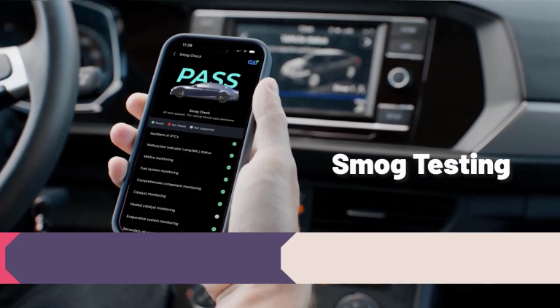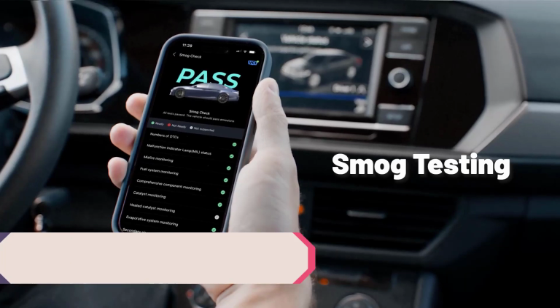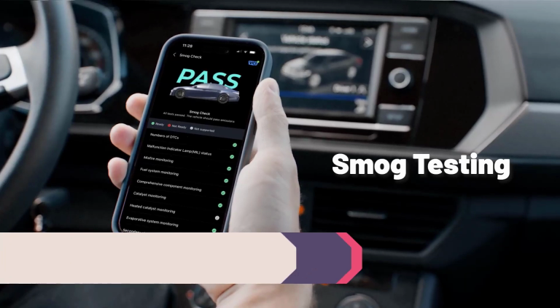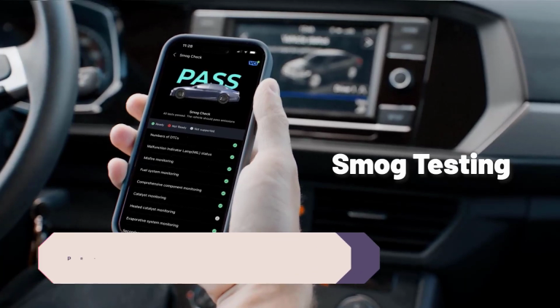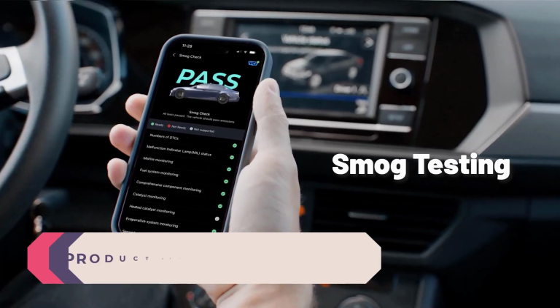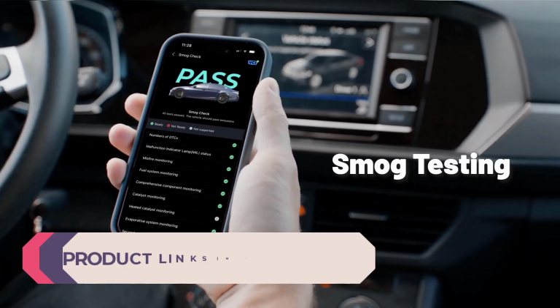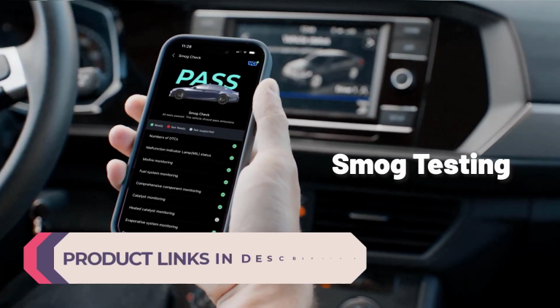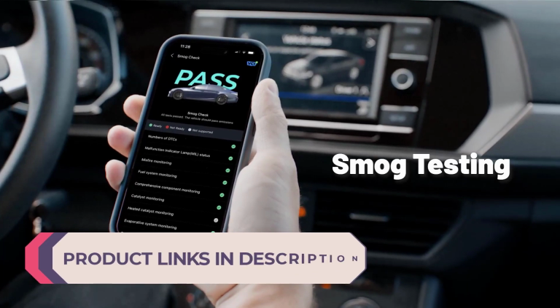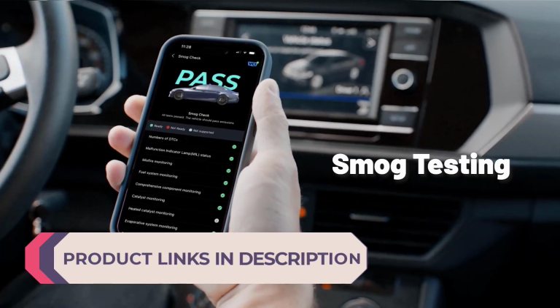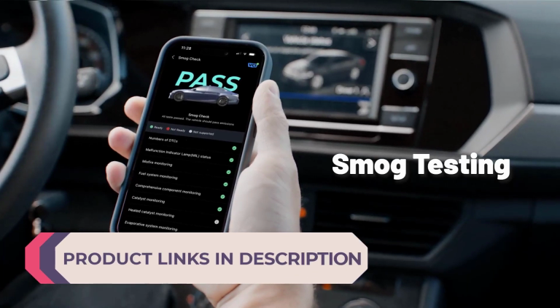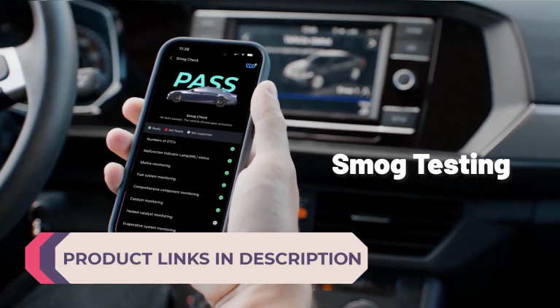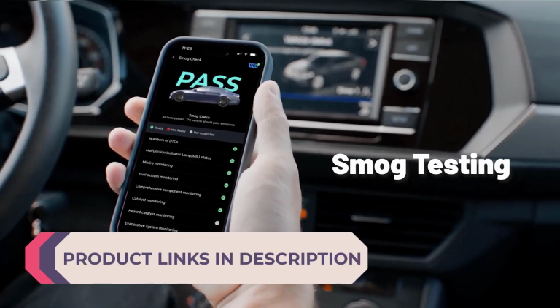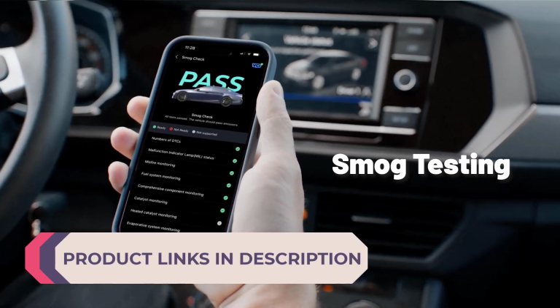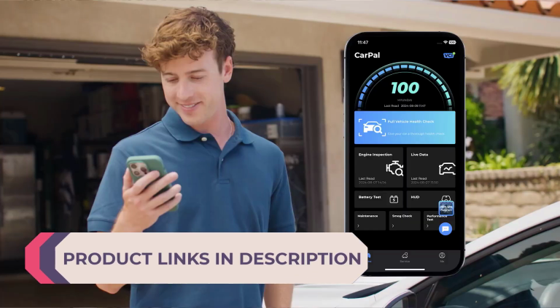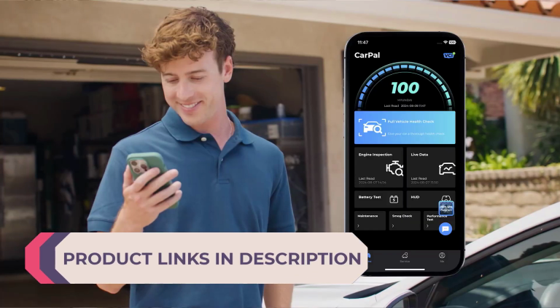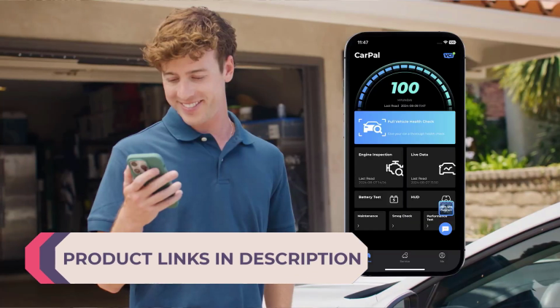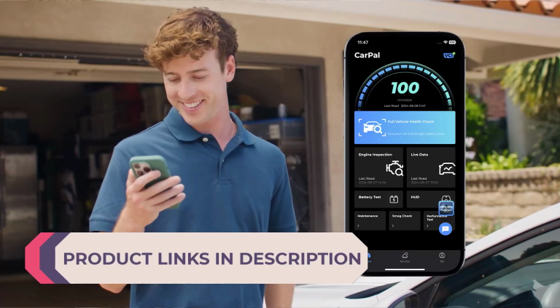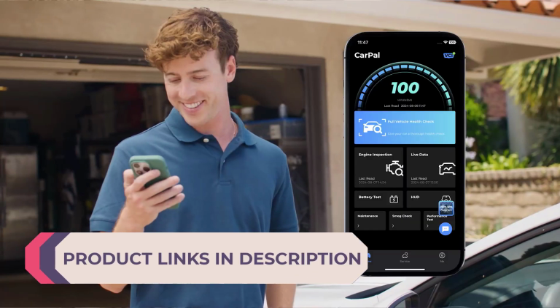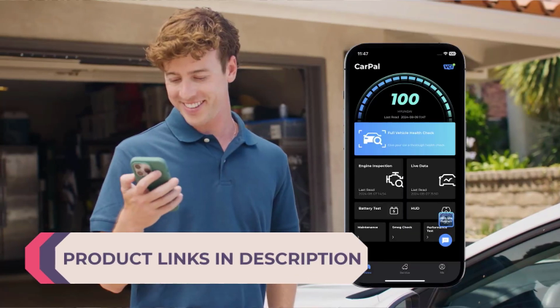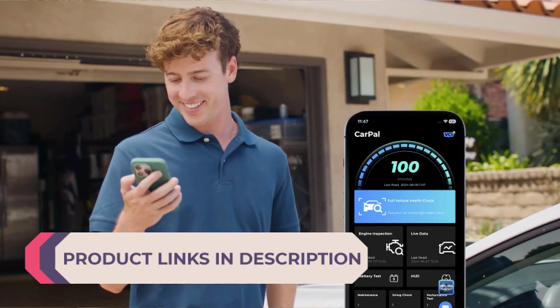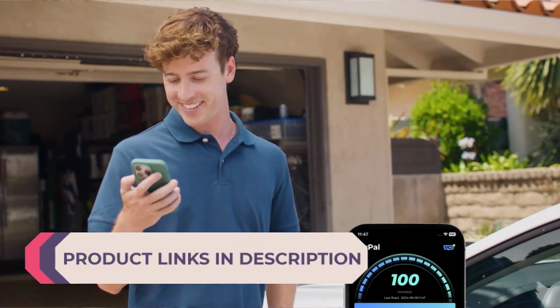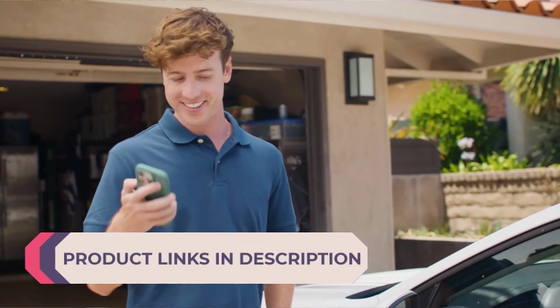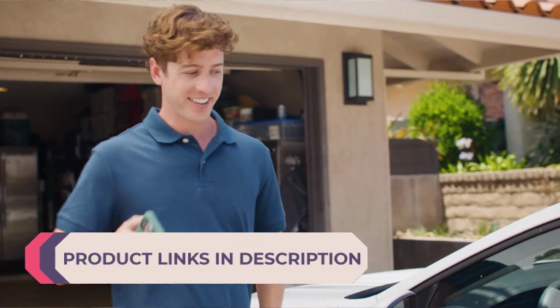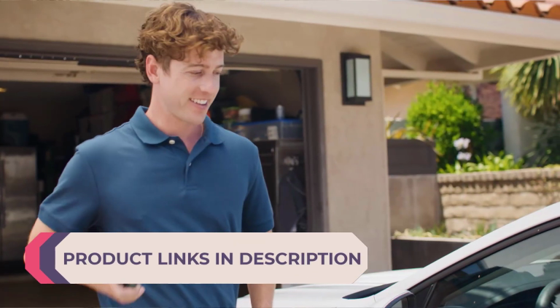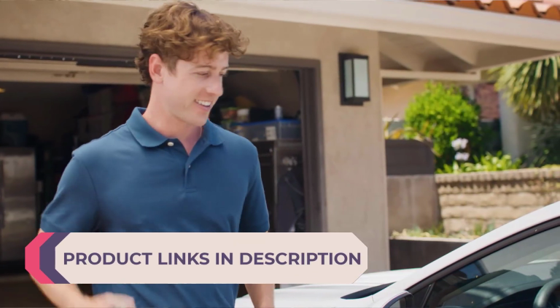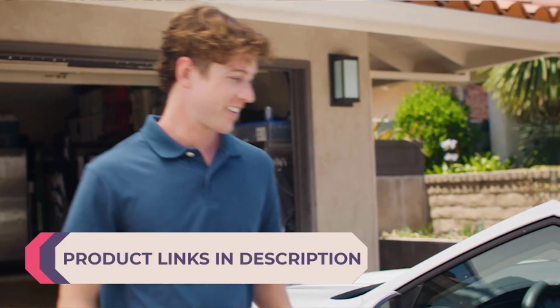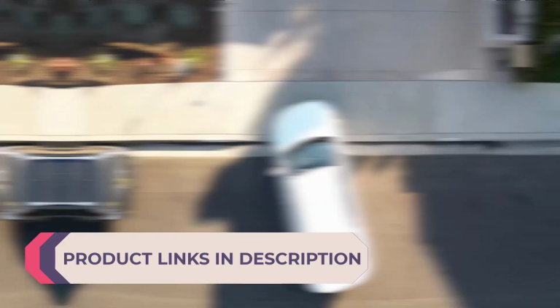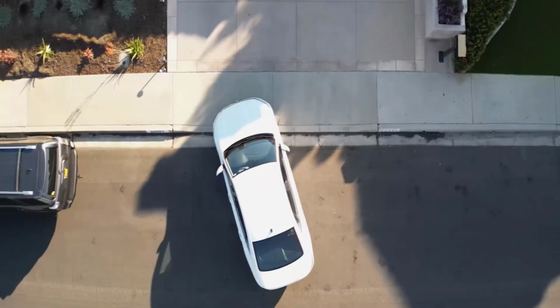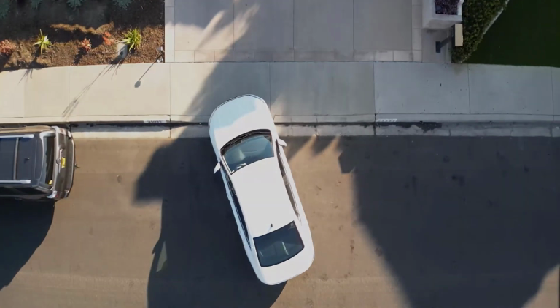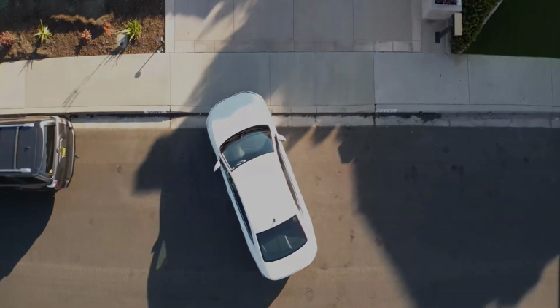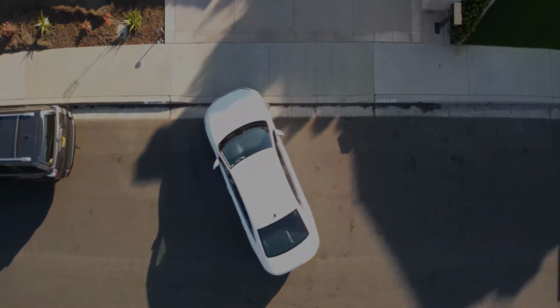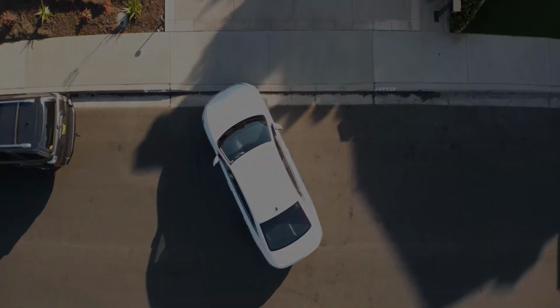Product links in description. Ready to level up your car maintenance game? Let's roll!